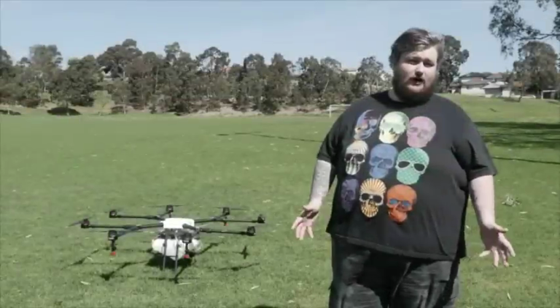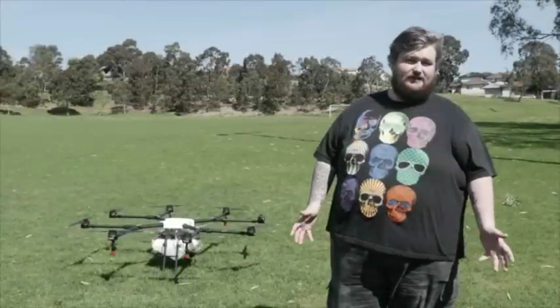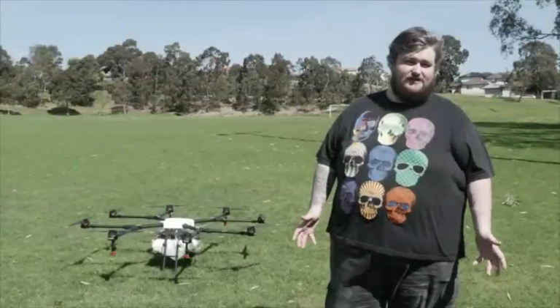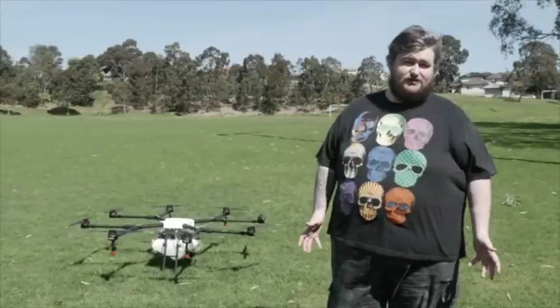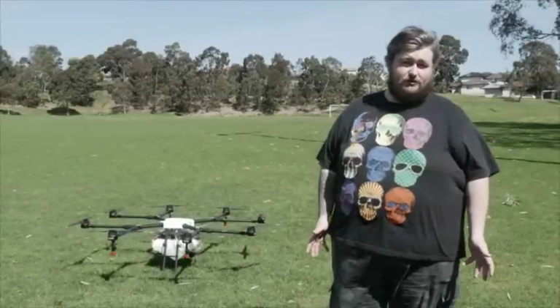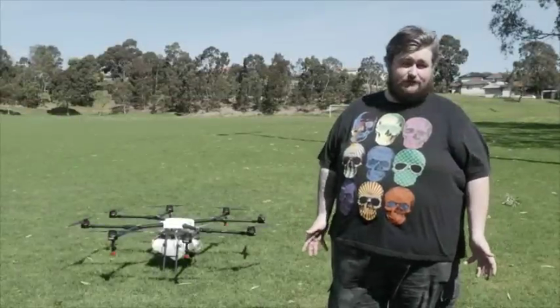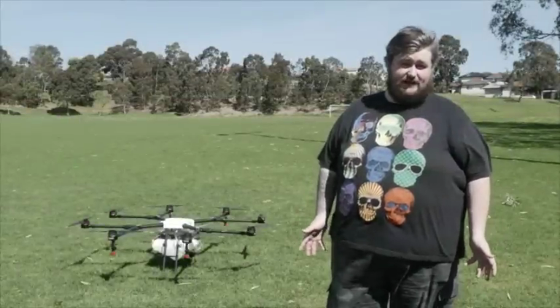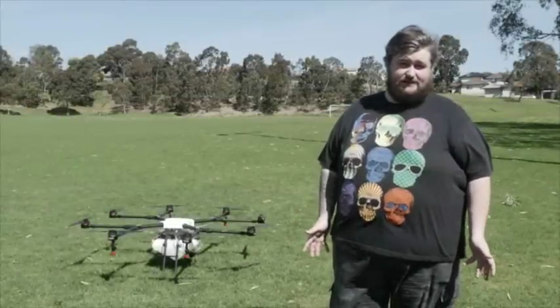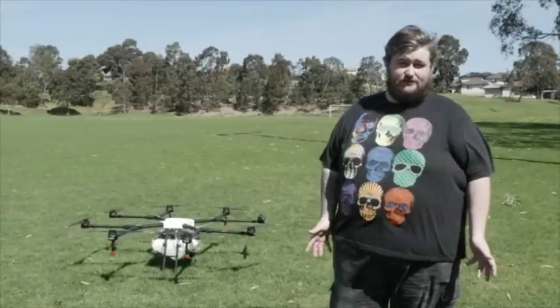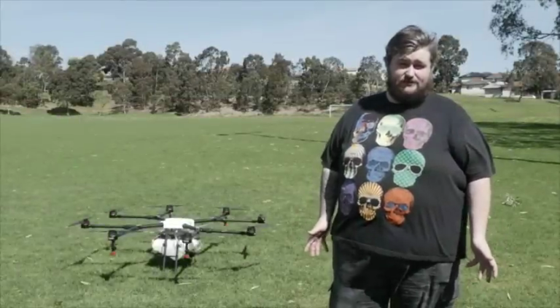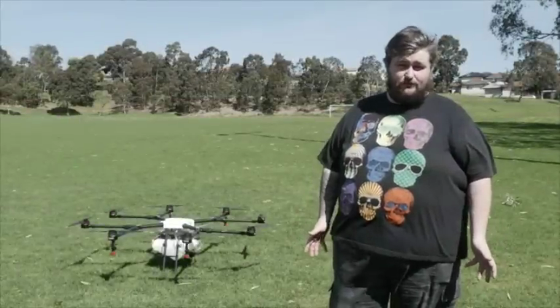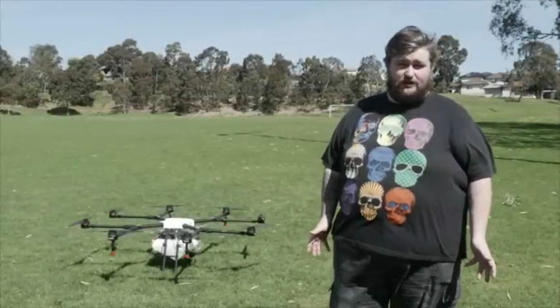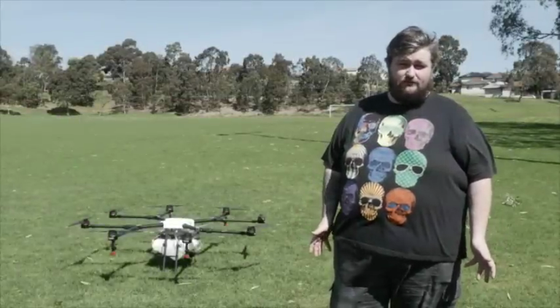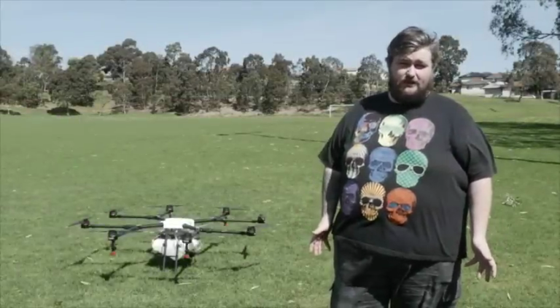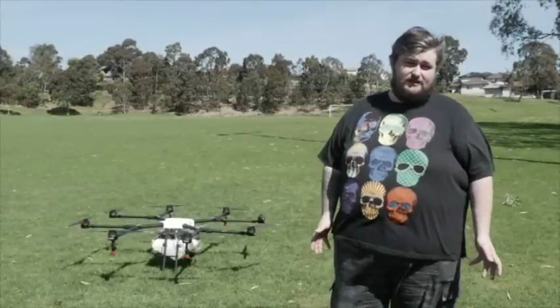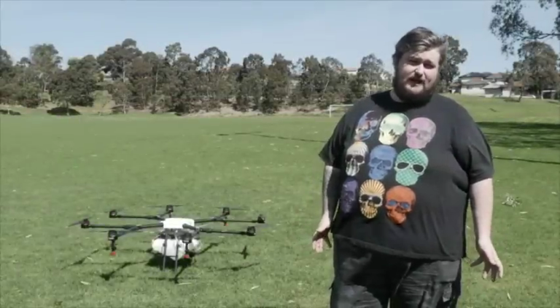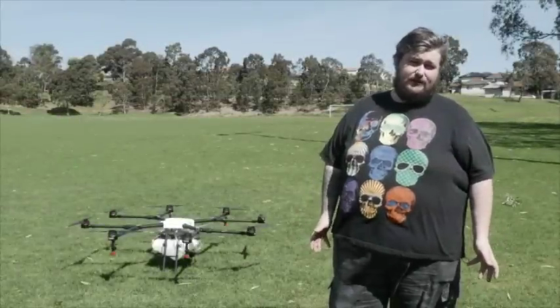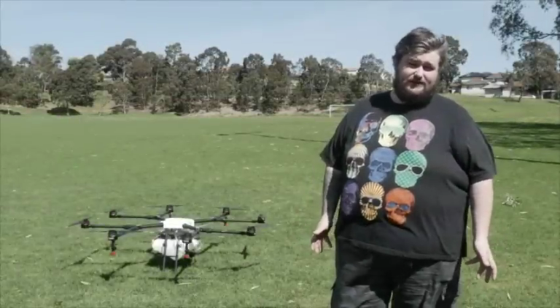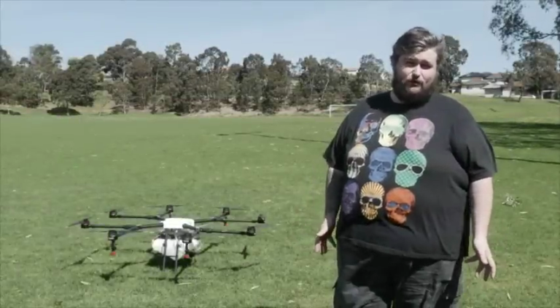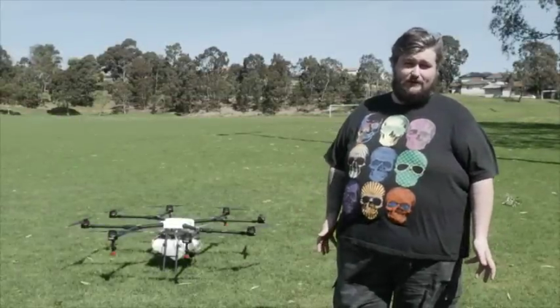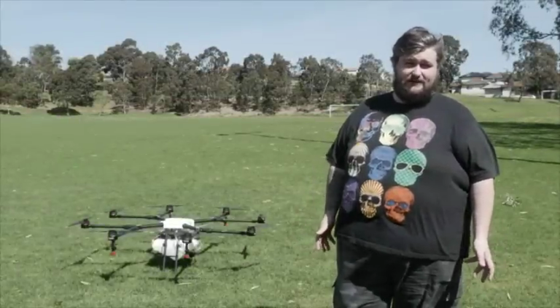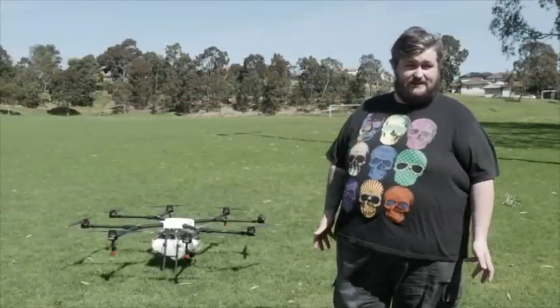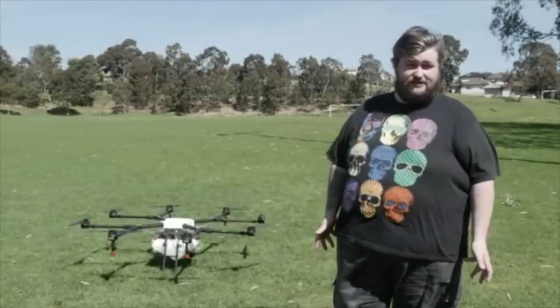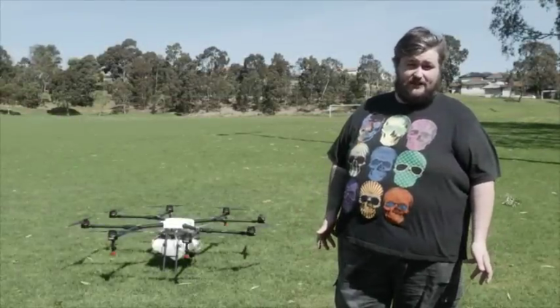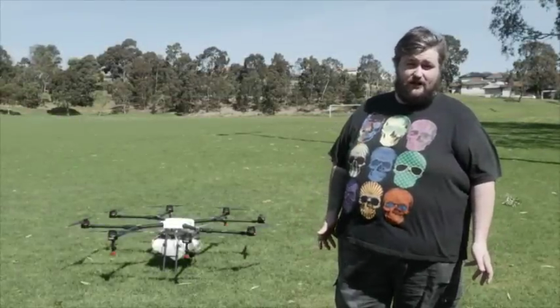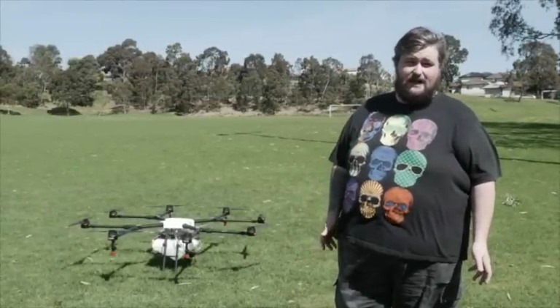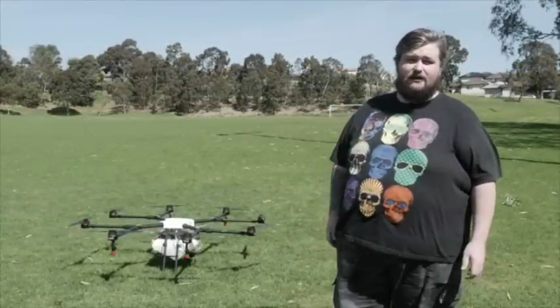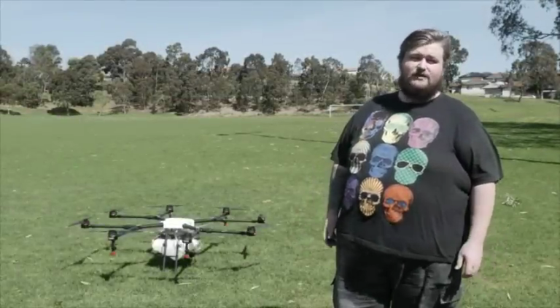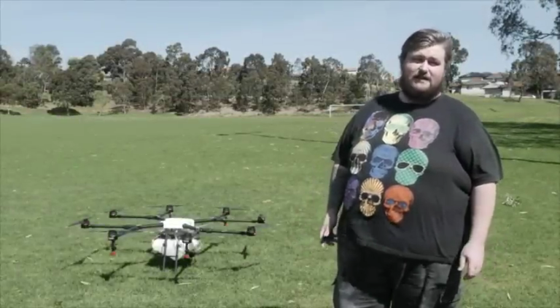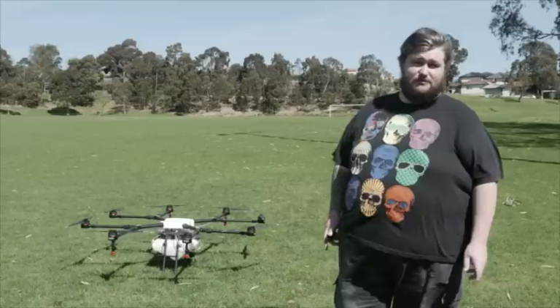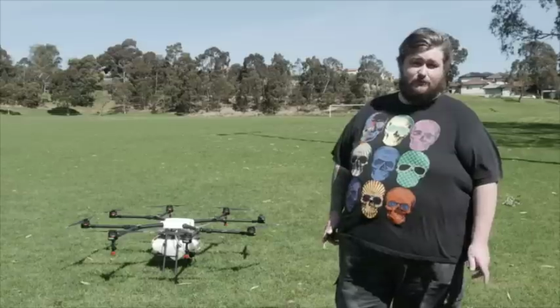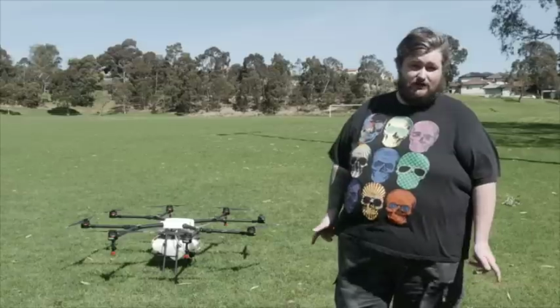Hi, this is Josh from the XM2 Store channel. Today we're here to talk about the DJI Agras MG1.